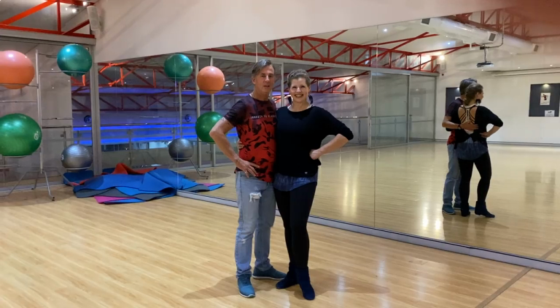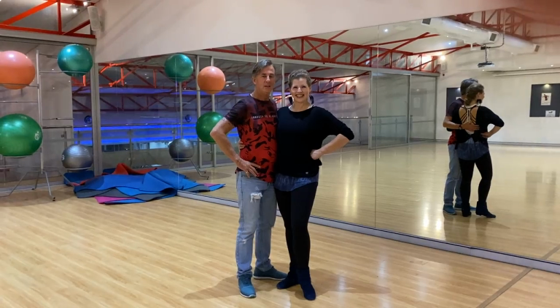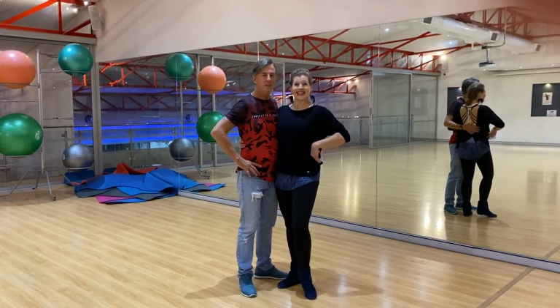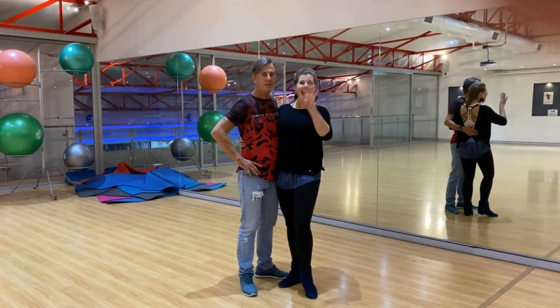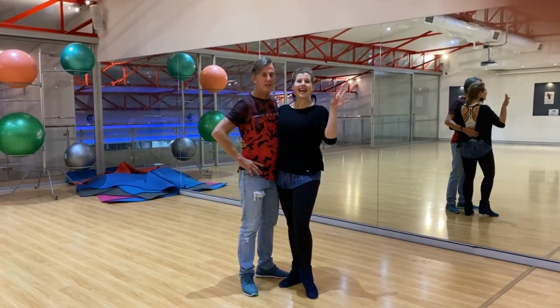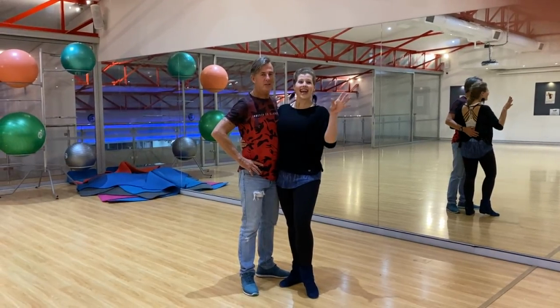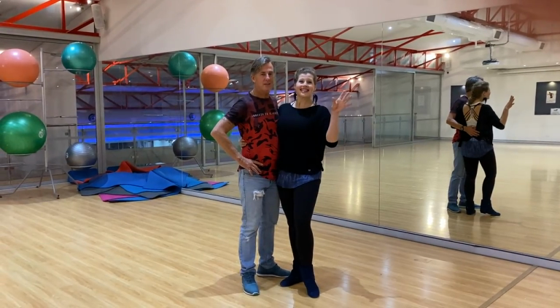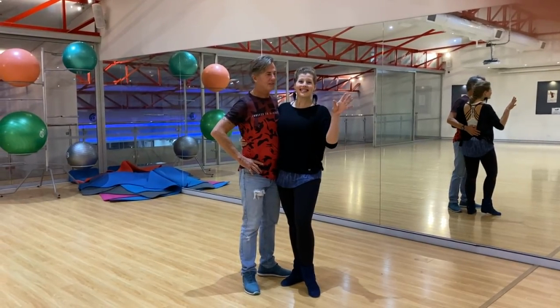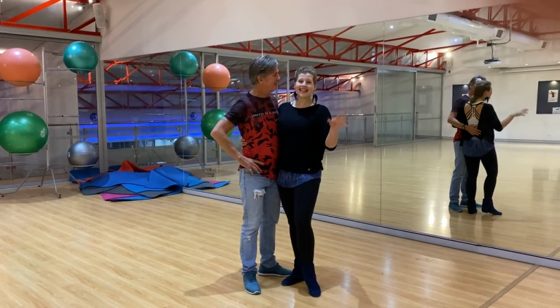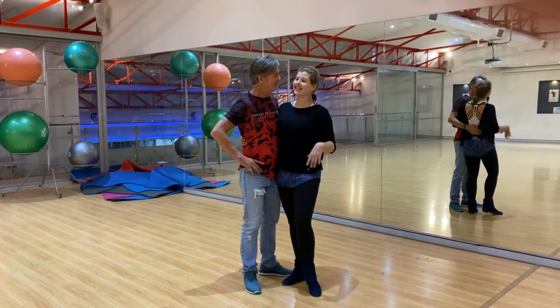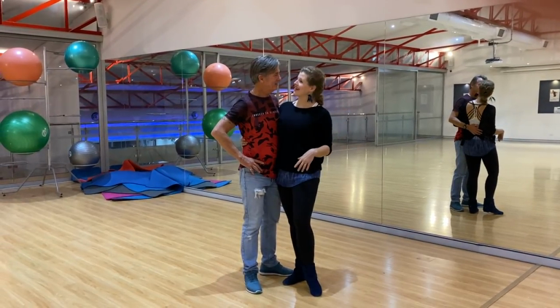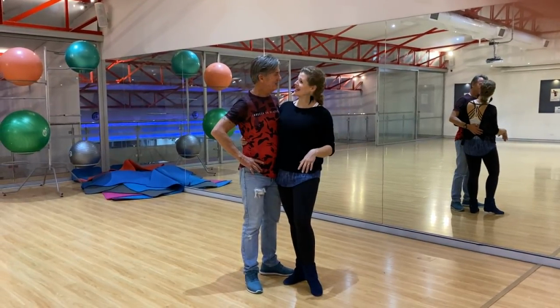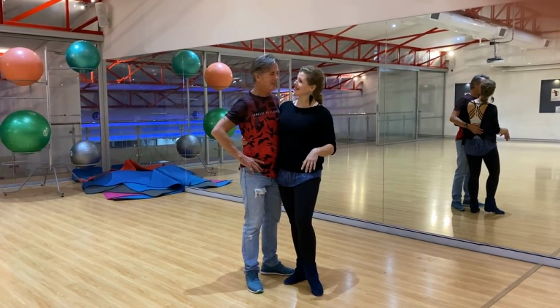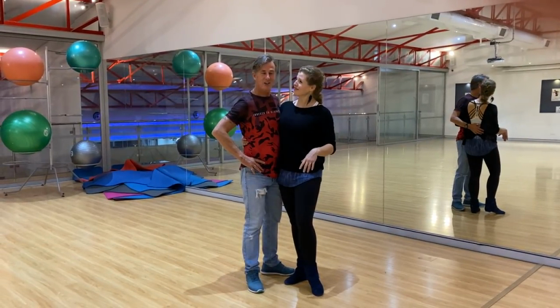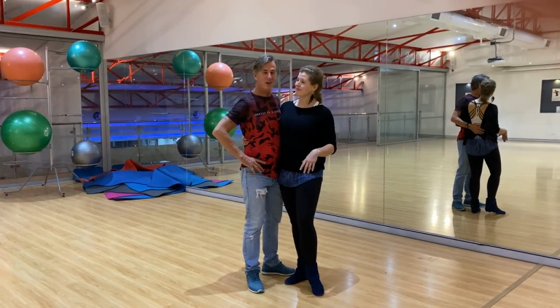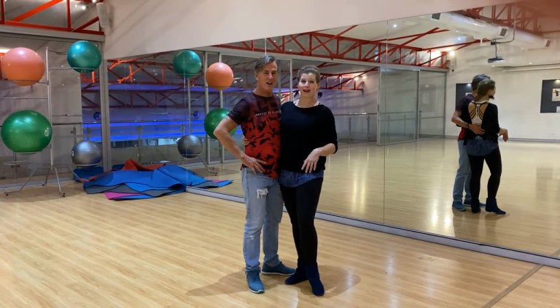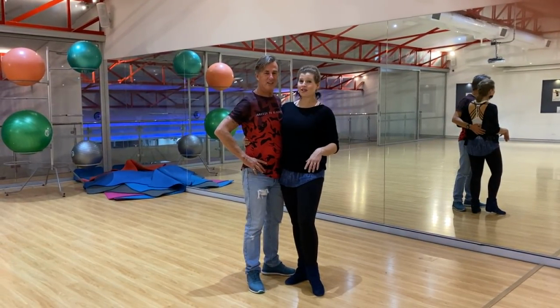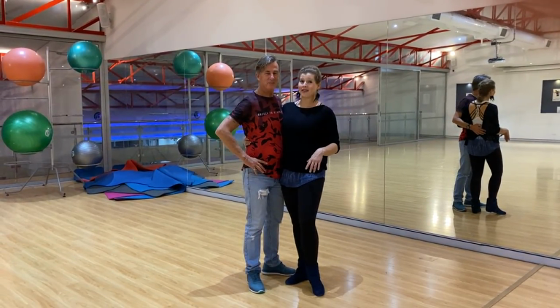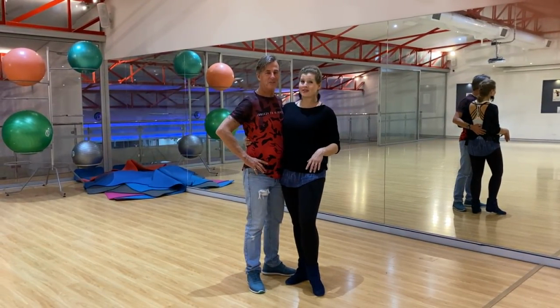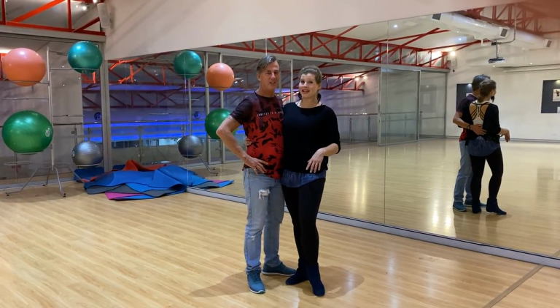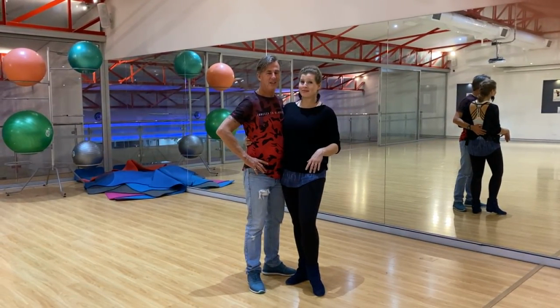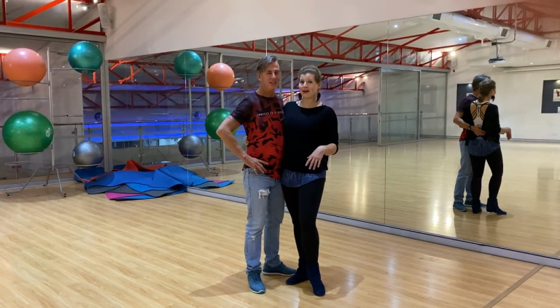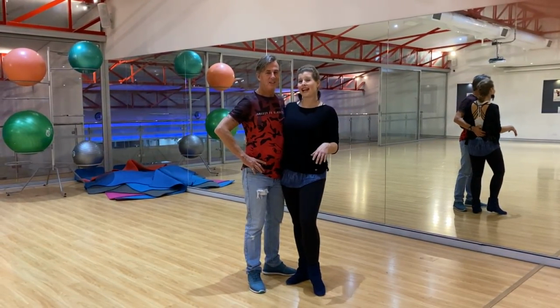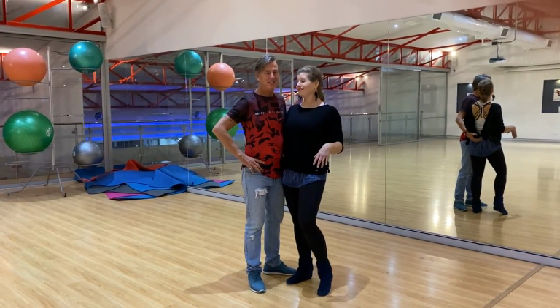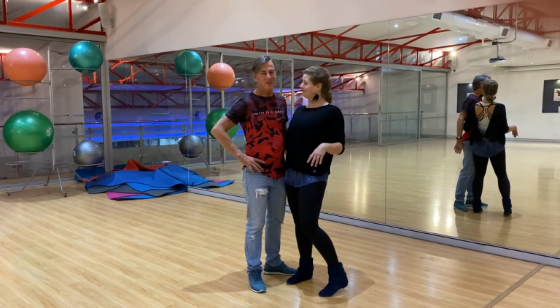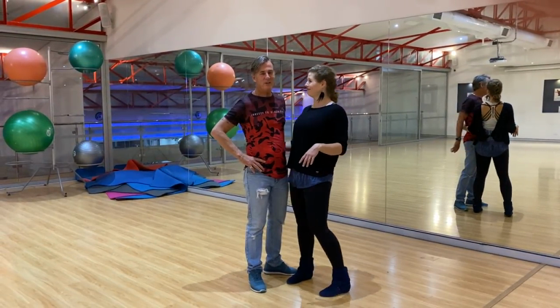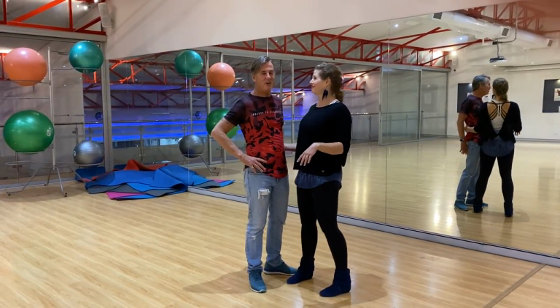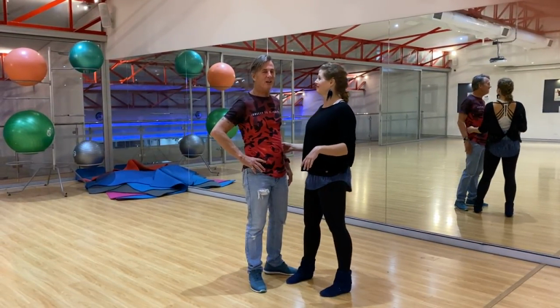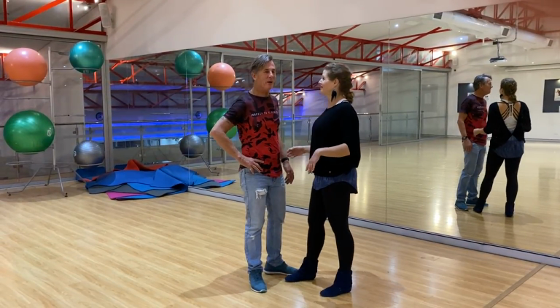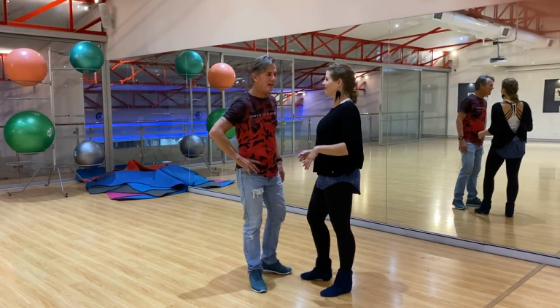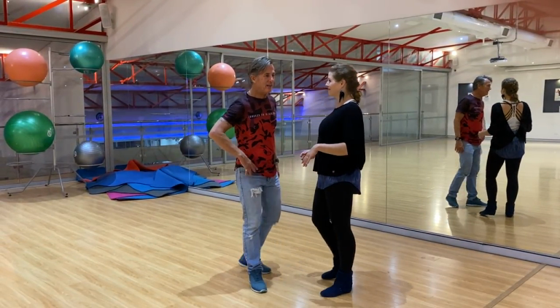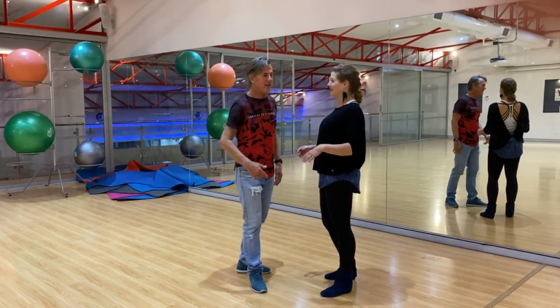Hi guys, Shane and Kerry here, Modern Jive Tuesdays at Miranda, and we're finally back again.